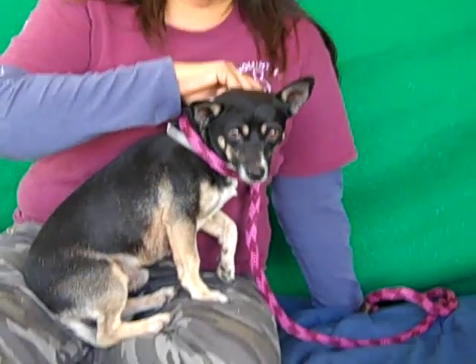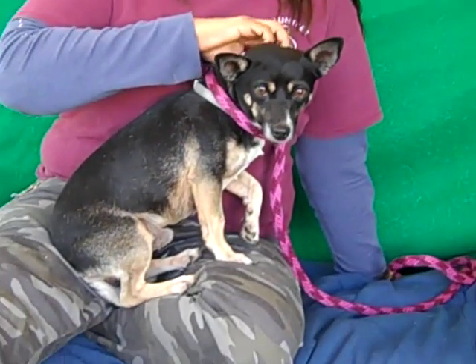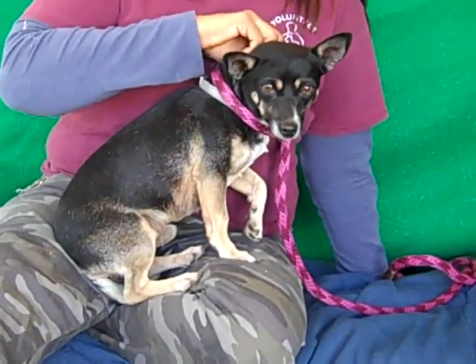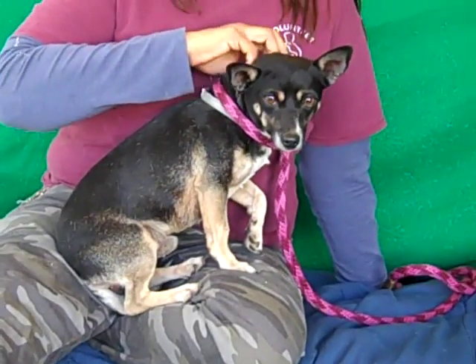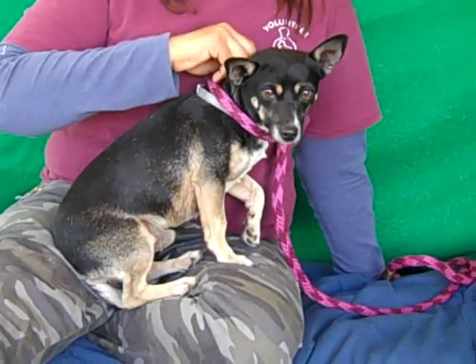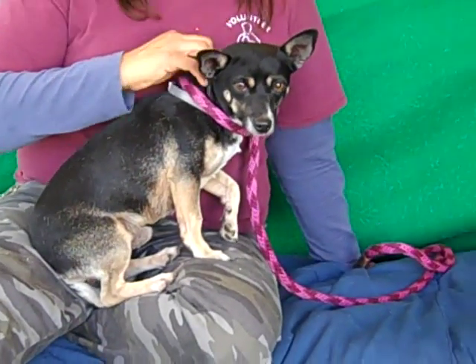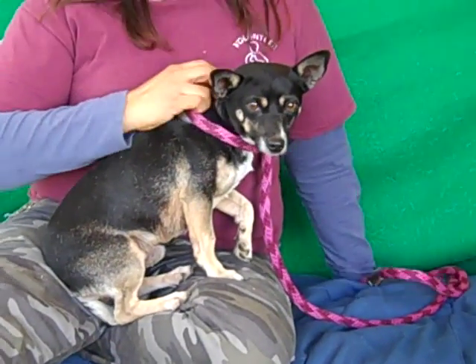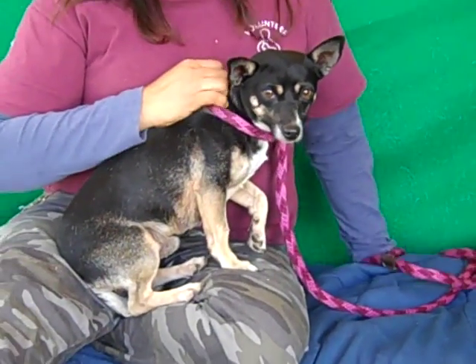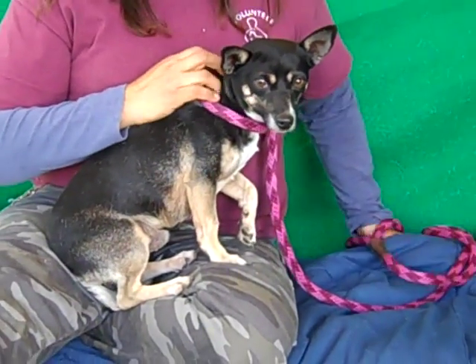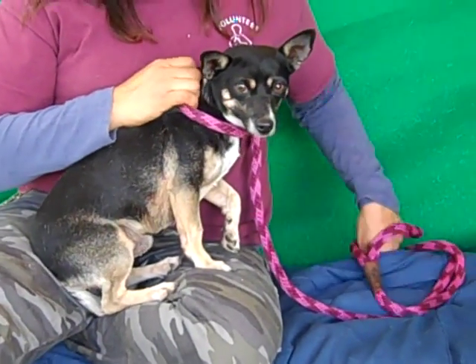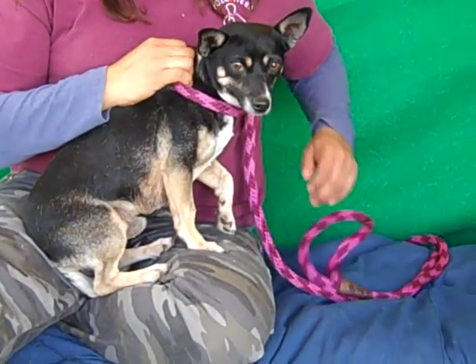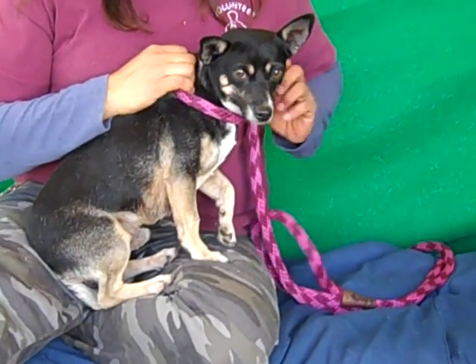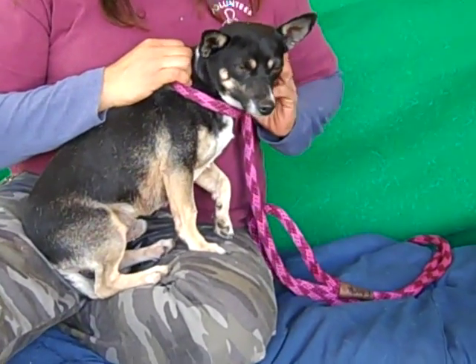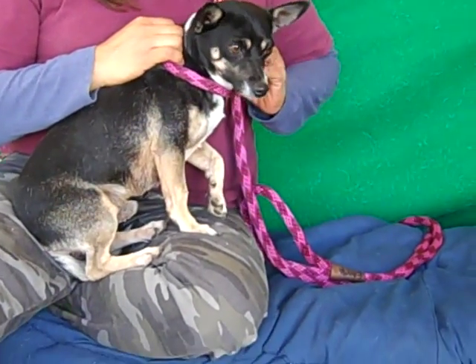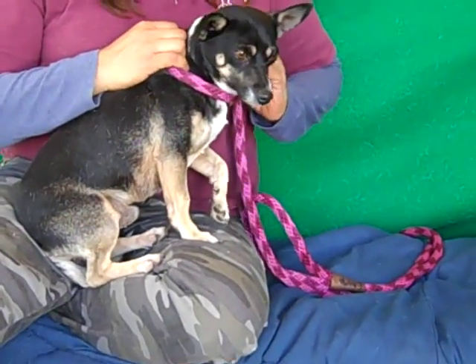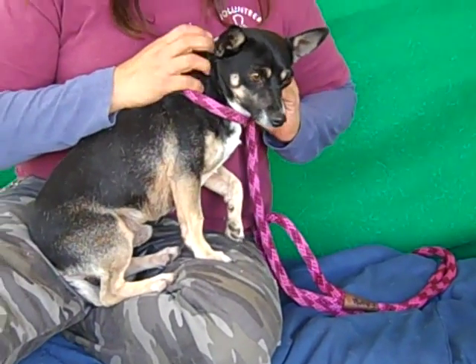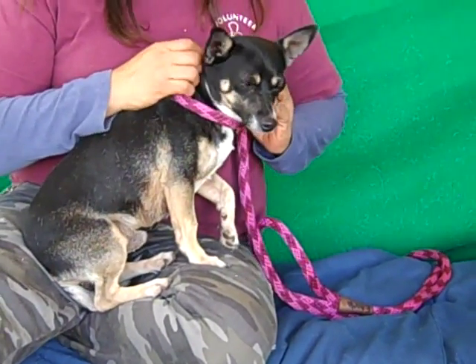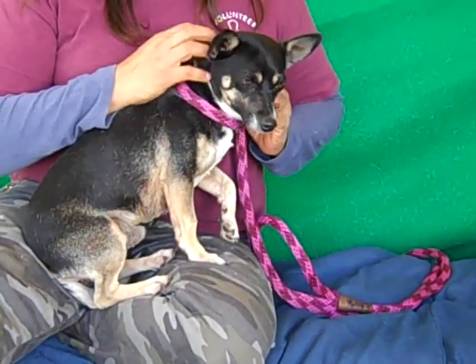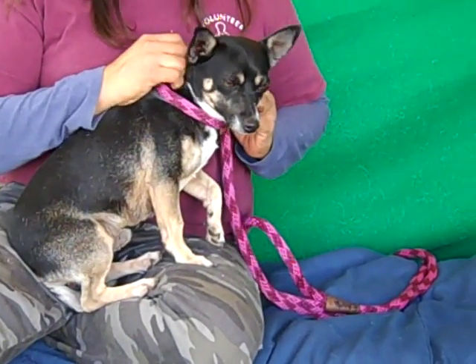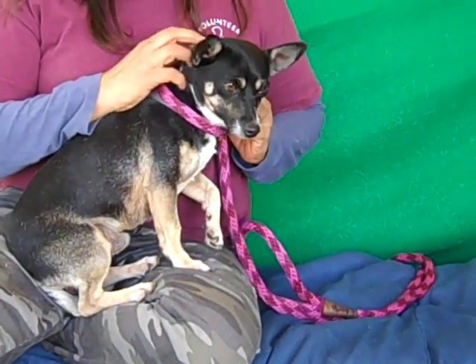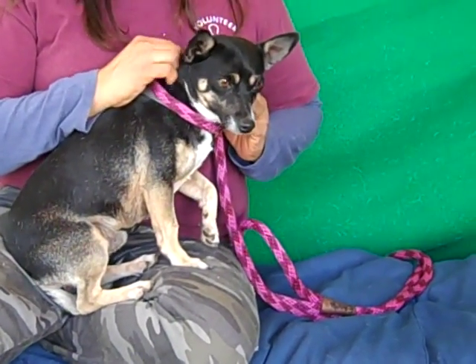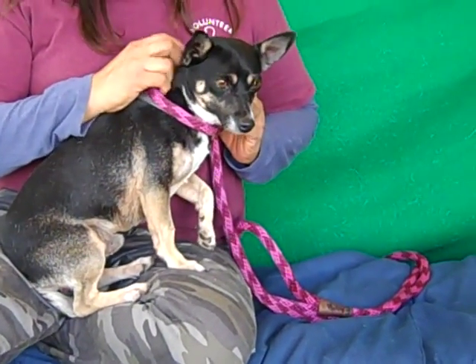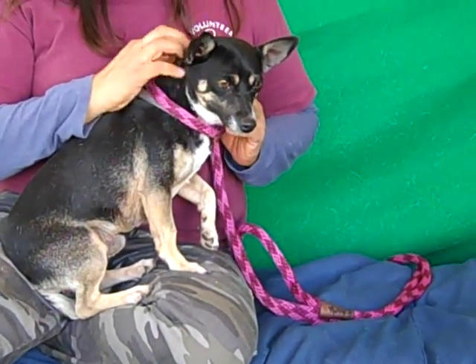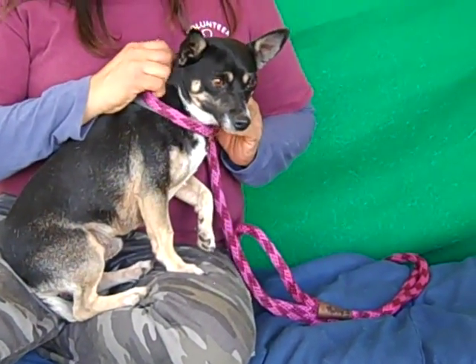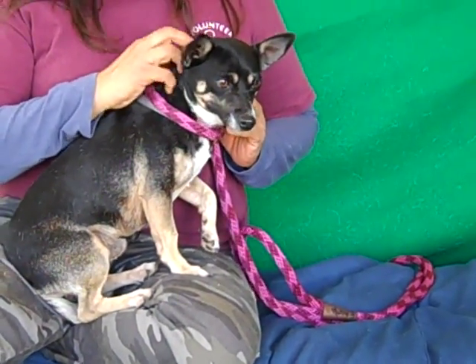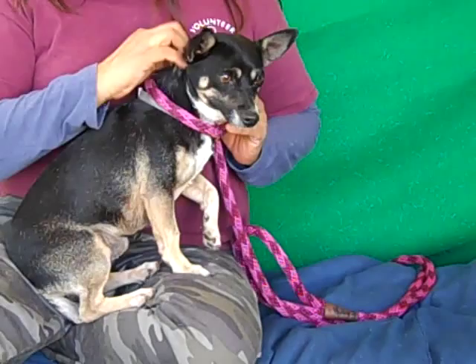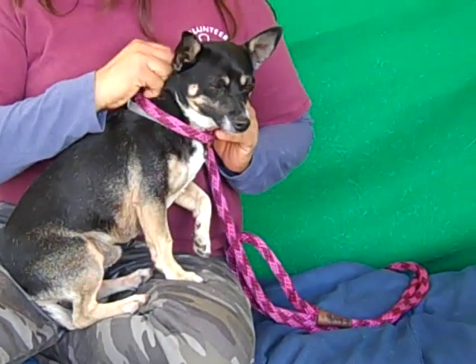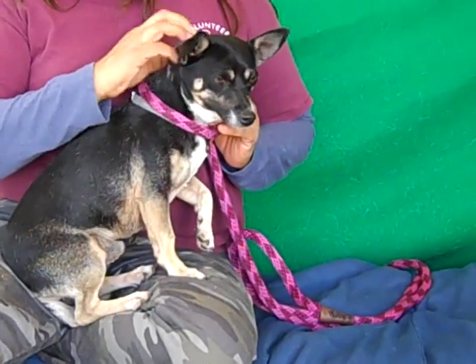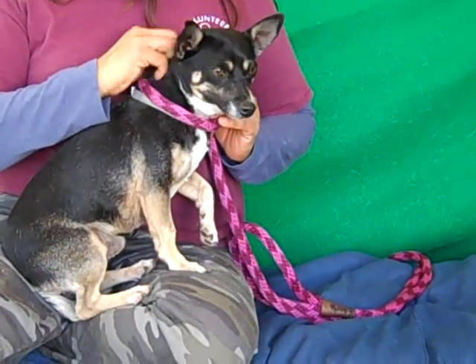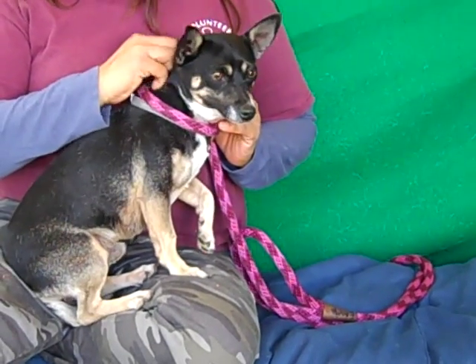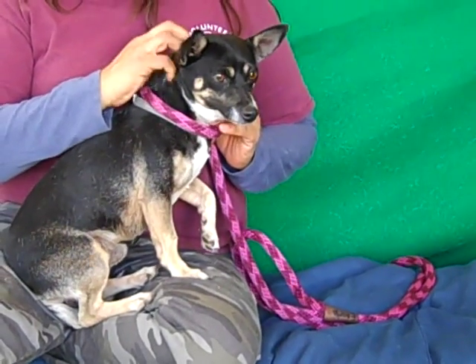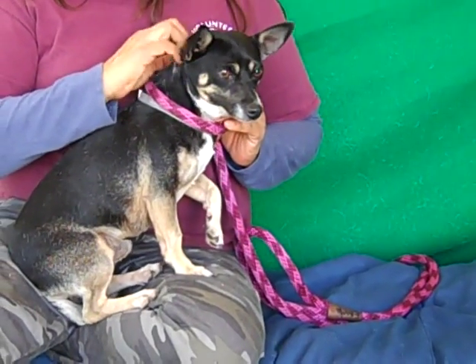Look at this cutie patootie. This is Gatsby. His ID number is A490-0325.